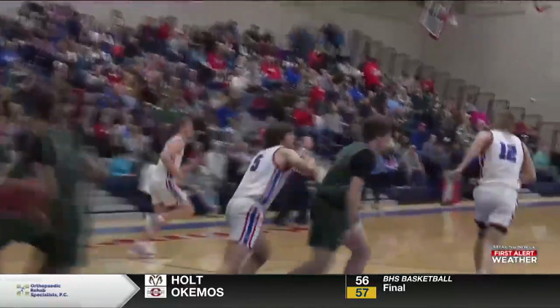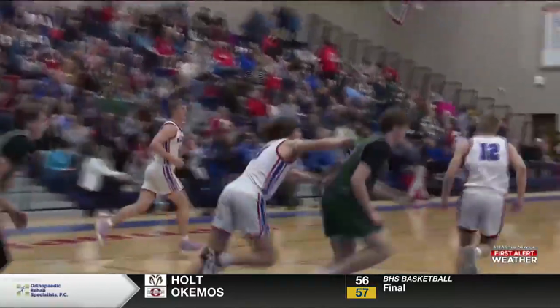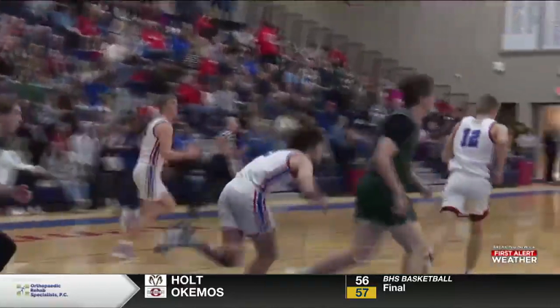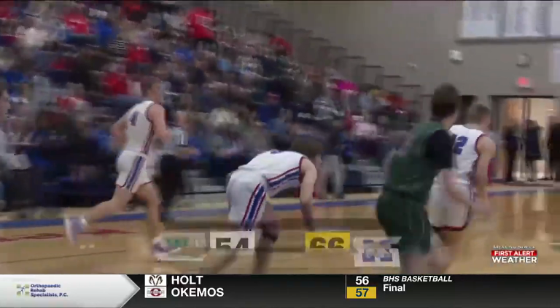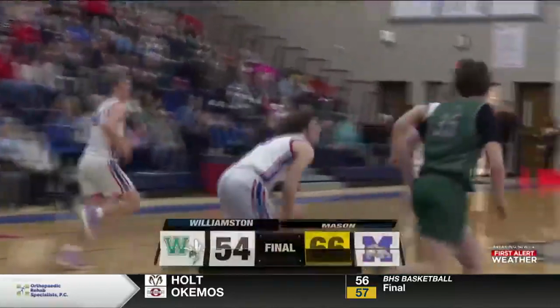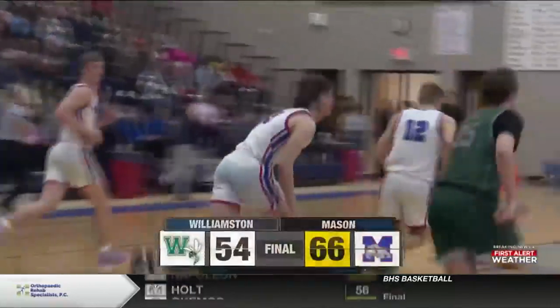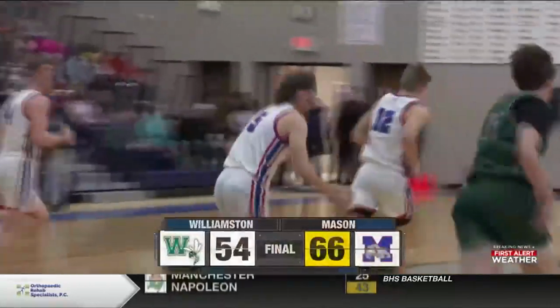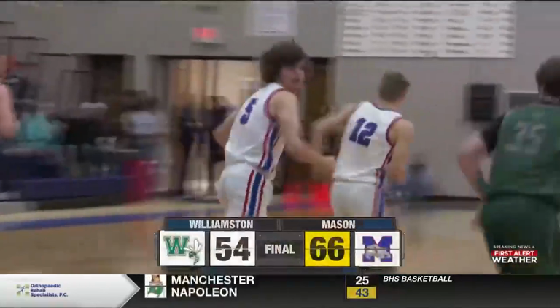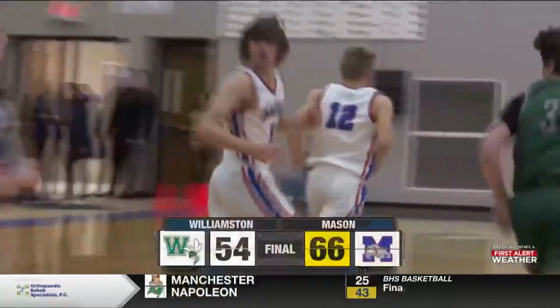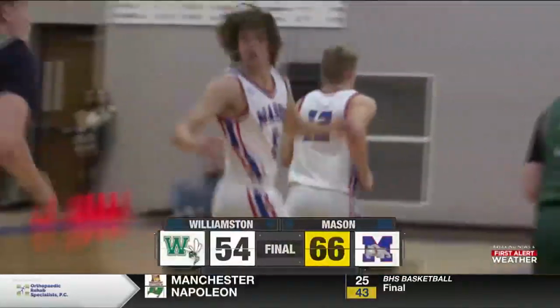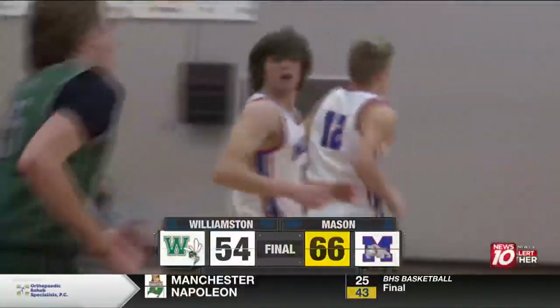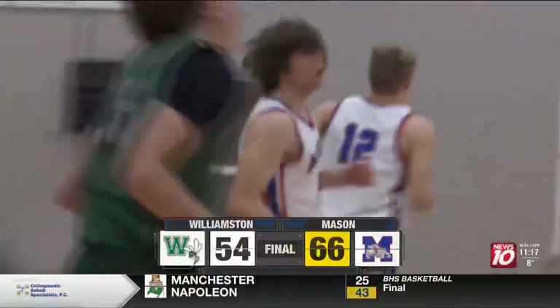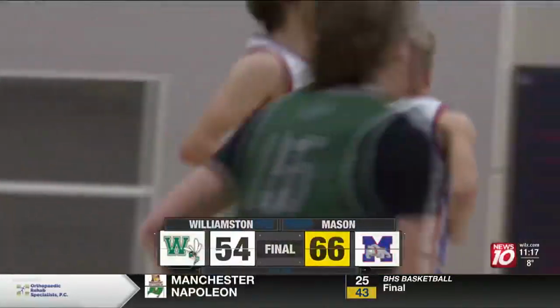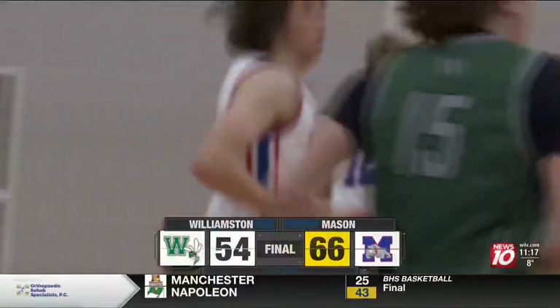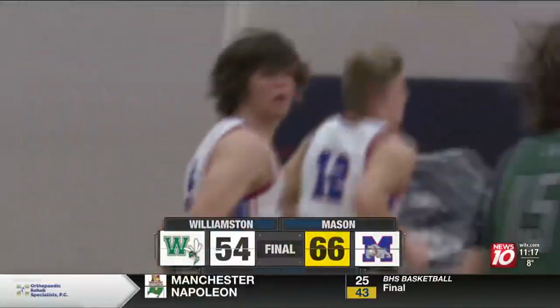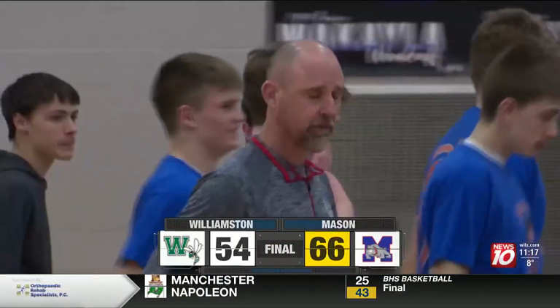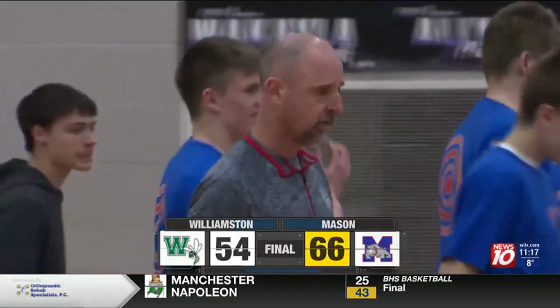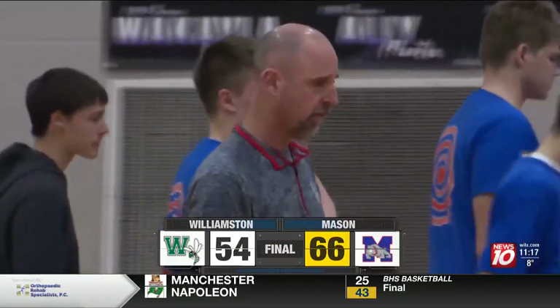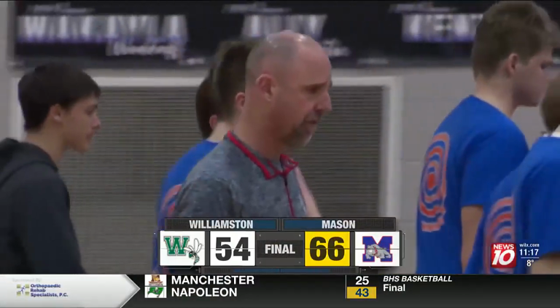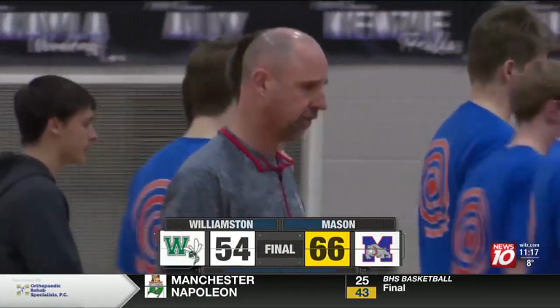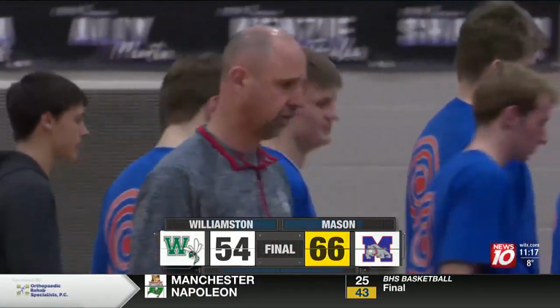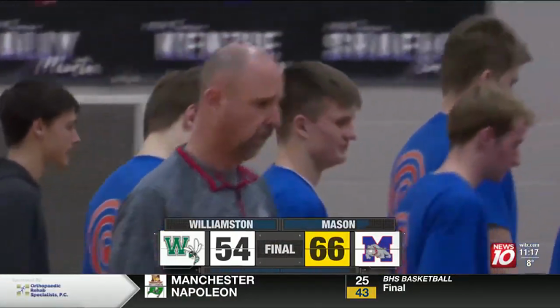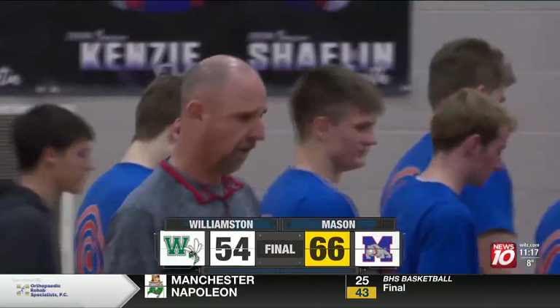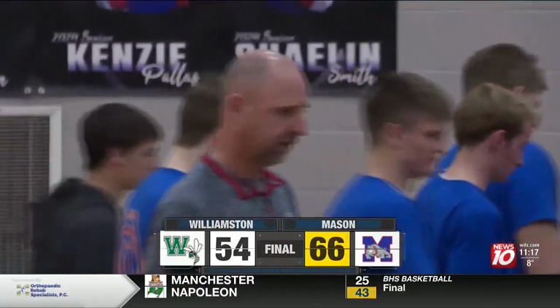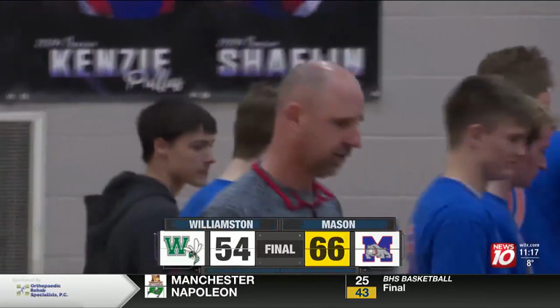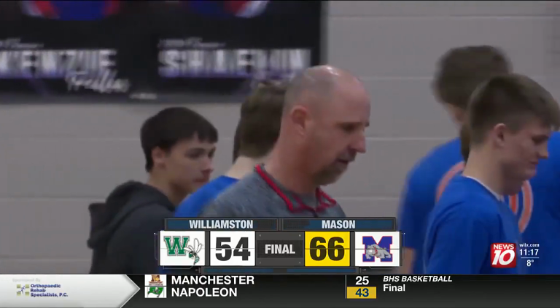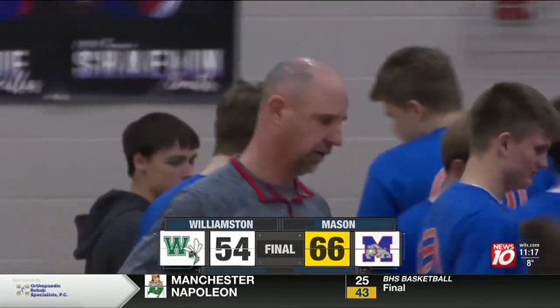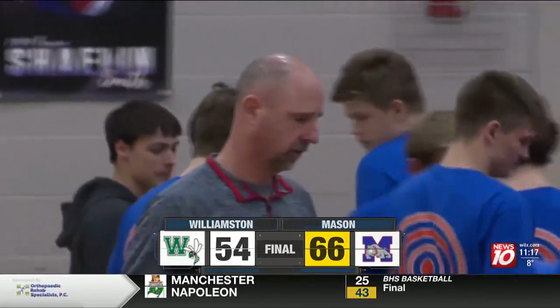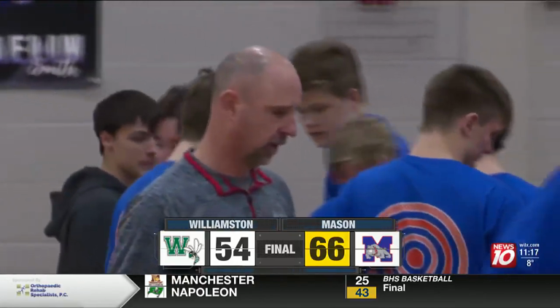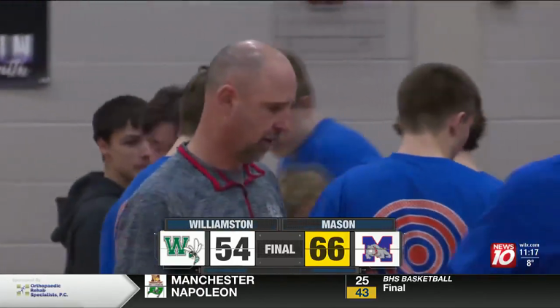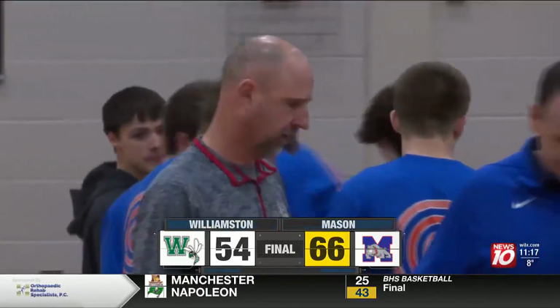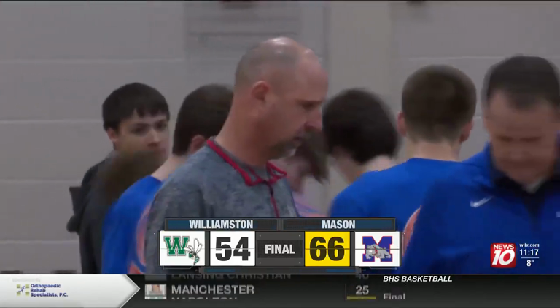Mason pulls away and wins a big one by 12 as they take down Williamston, 66-54, and improve to 10-2 on the season.